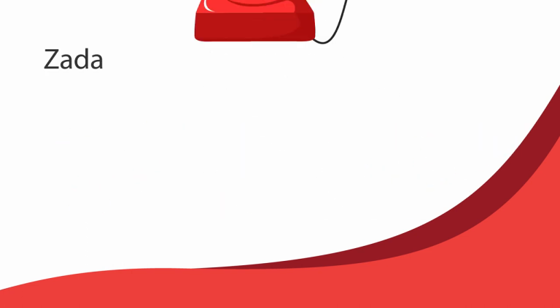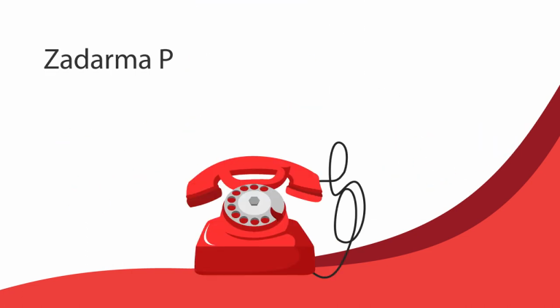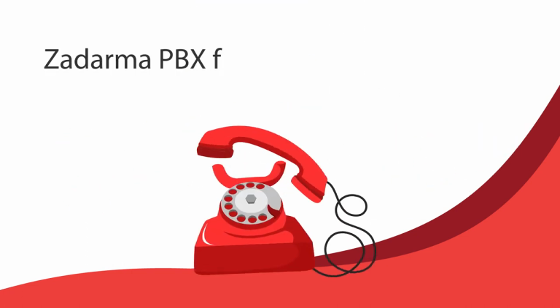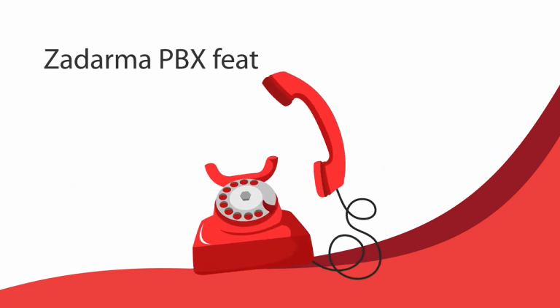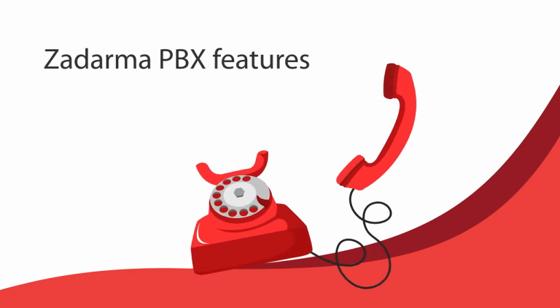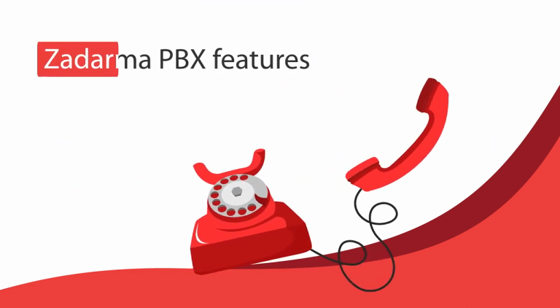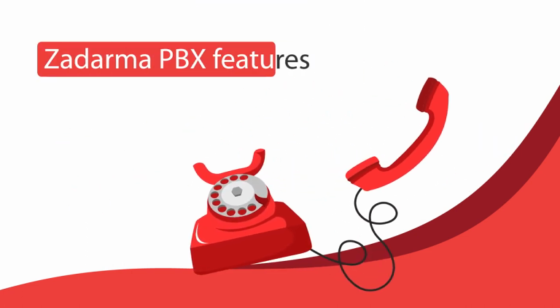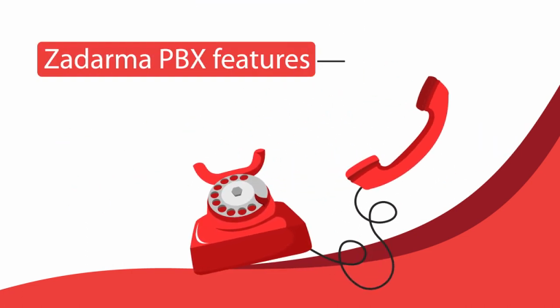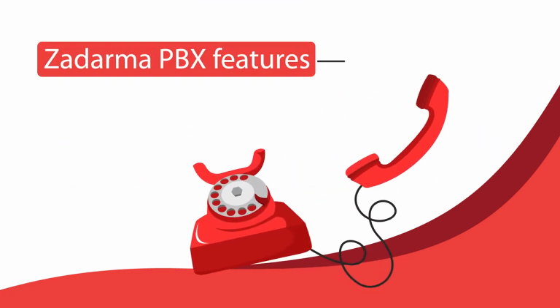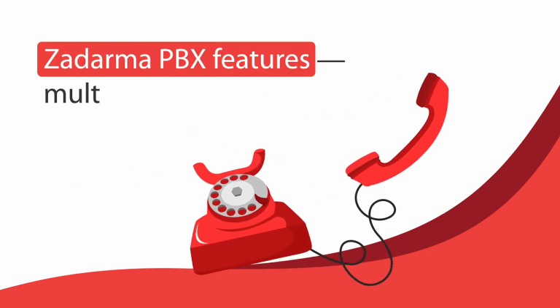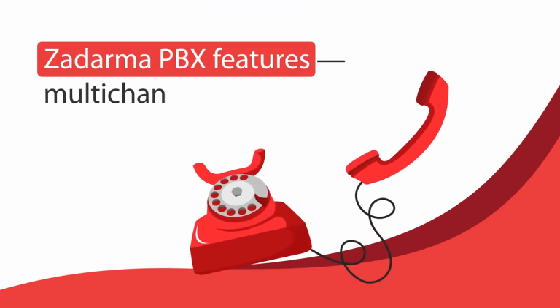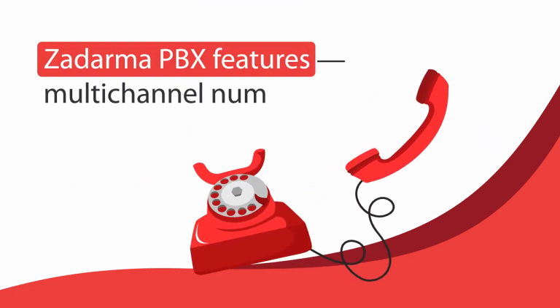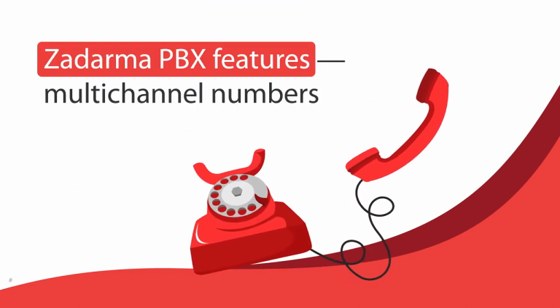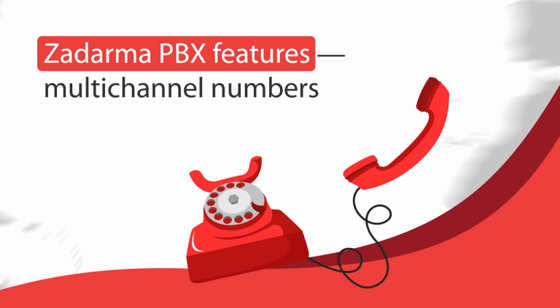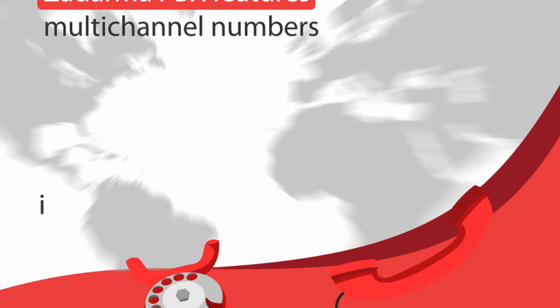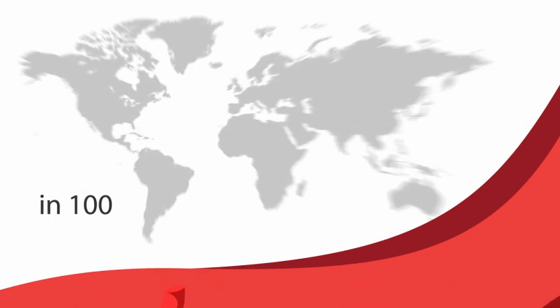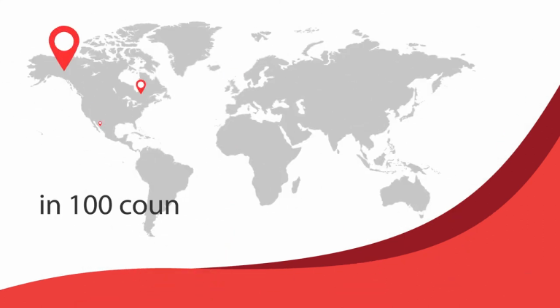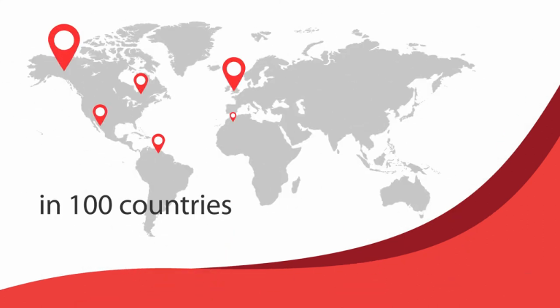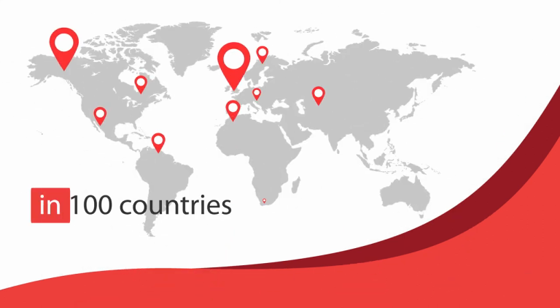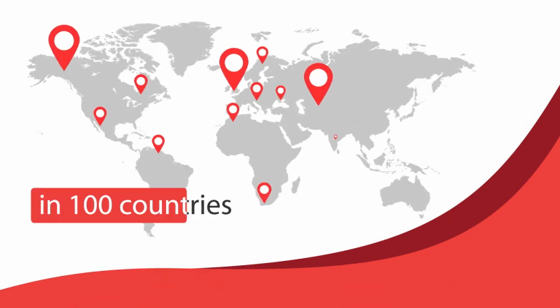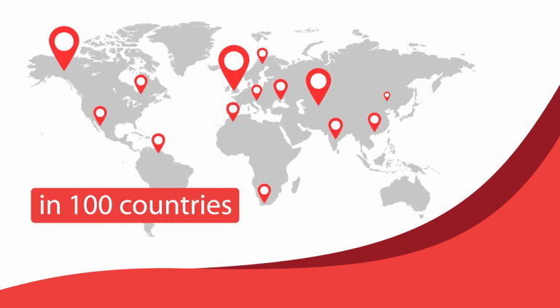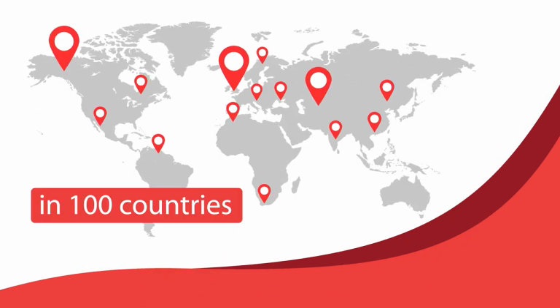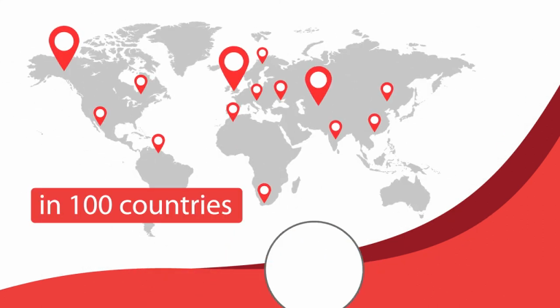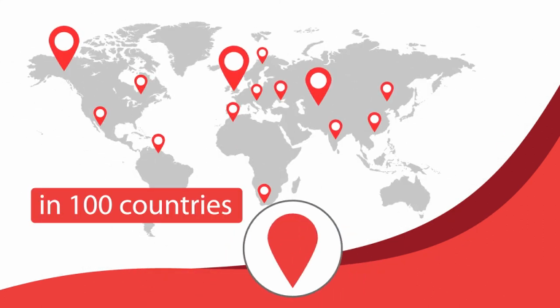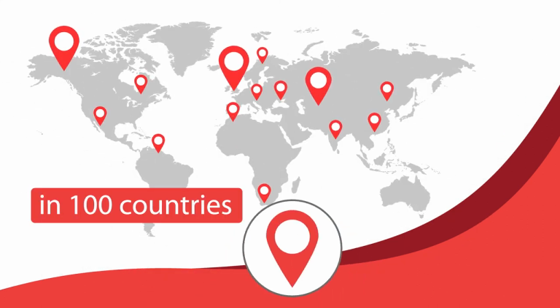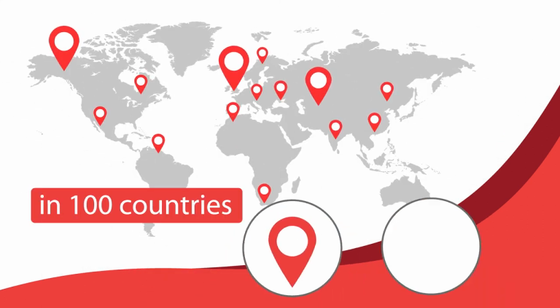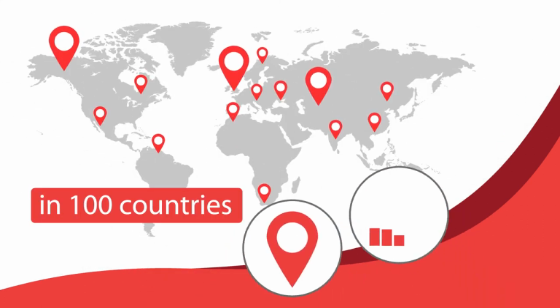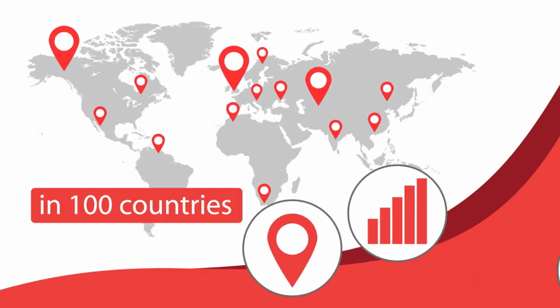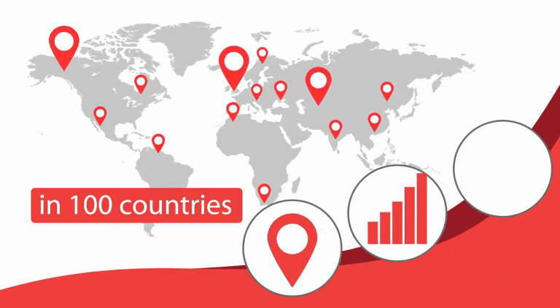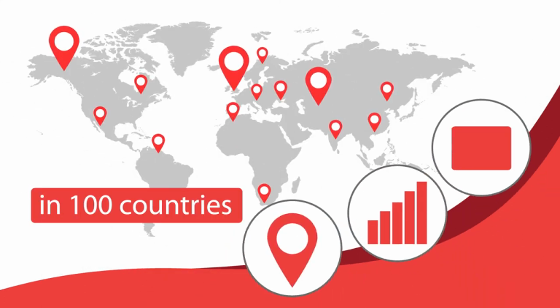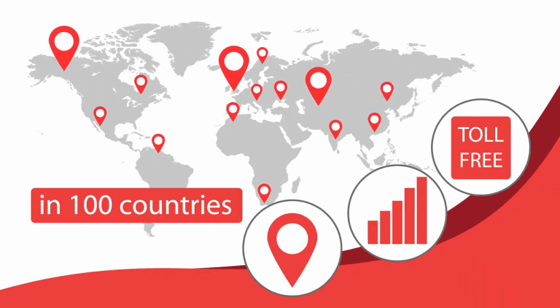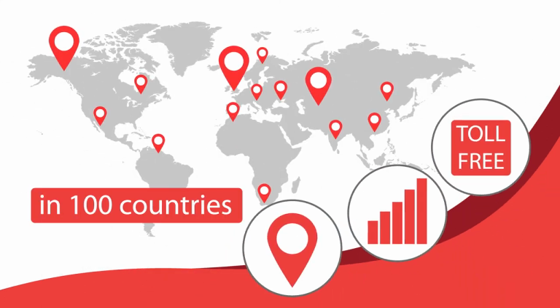Zadarma PBX features multi-channel numbers in 100 countries: local, mobile, and toll-free.